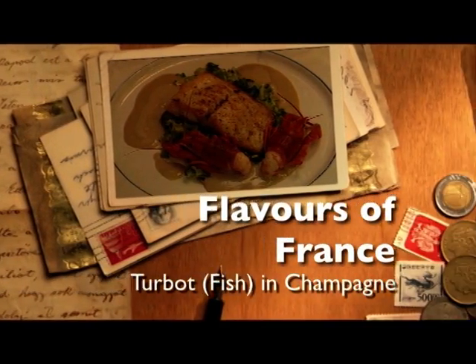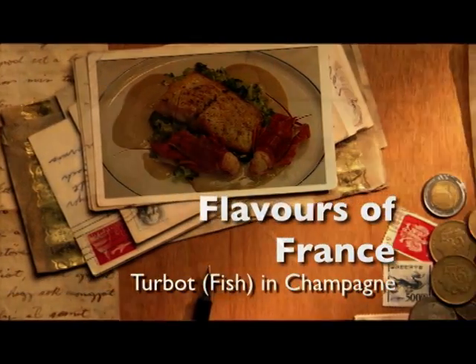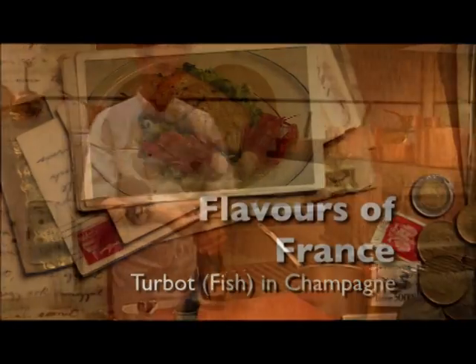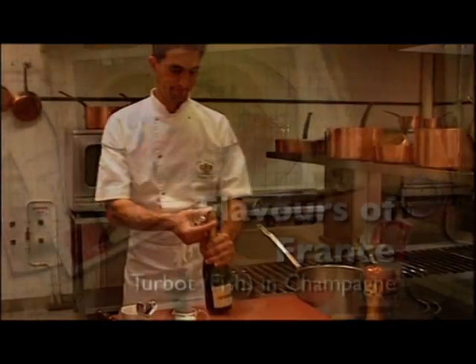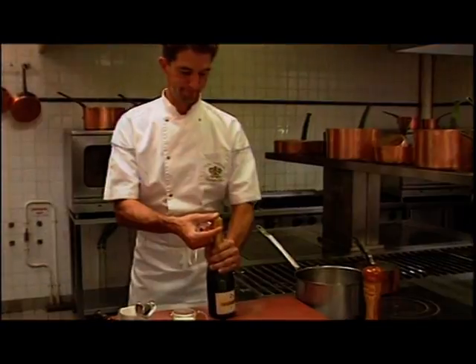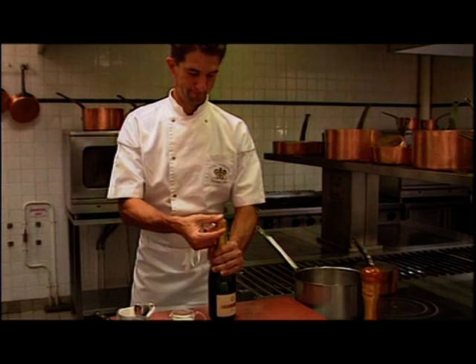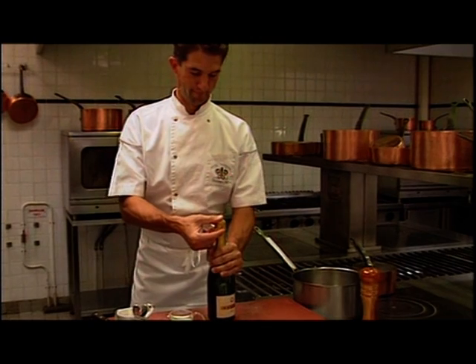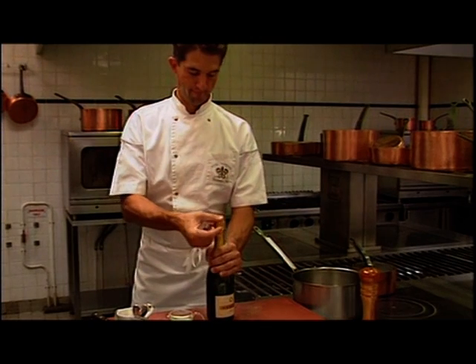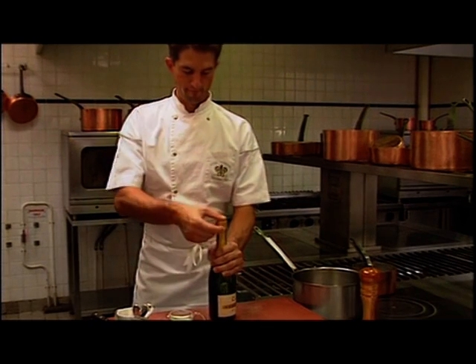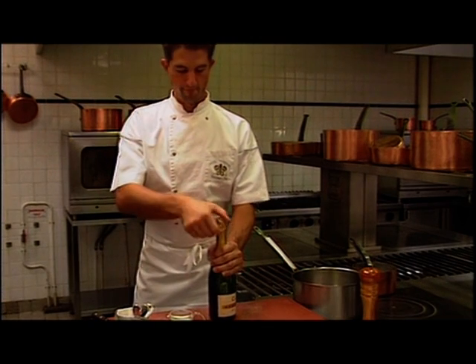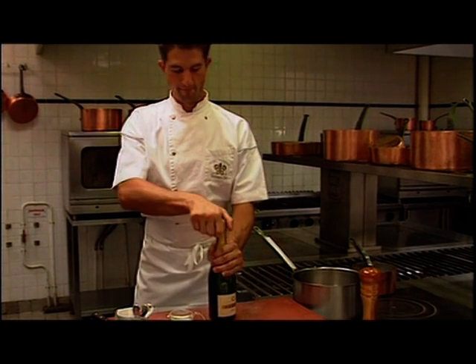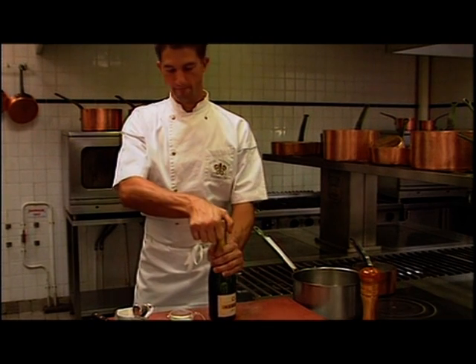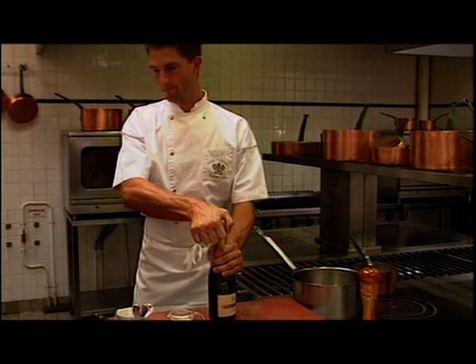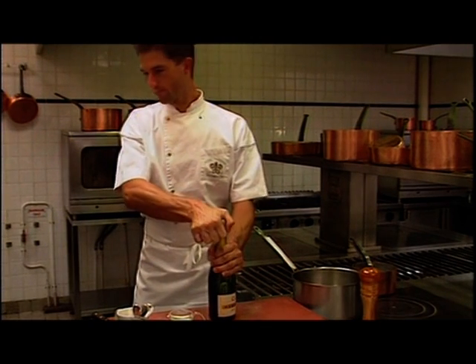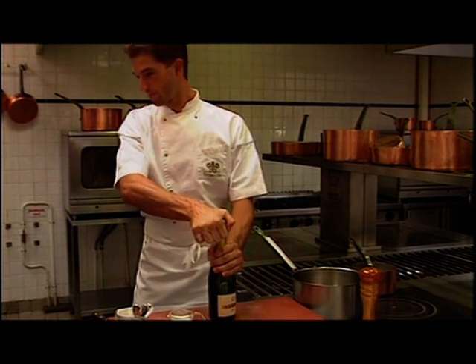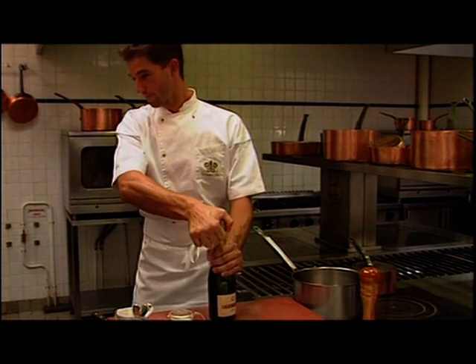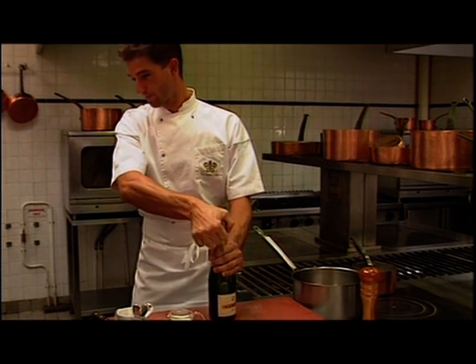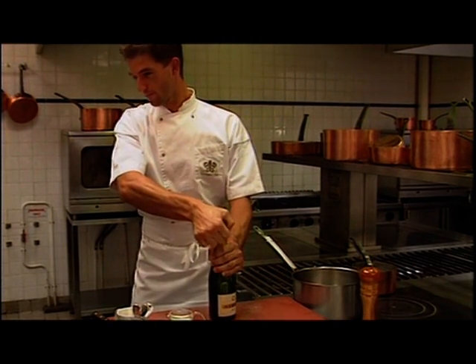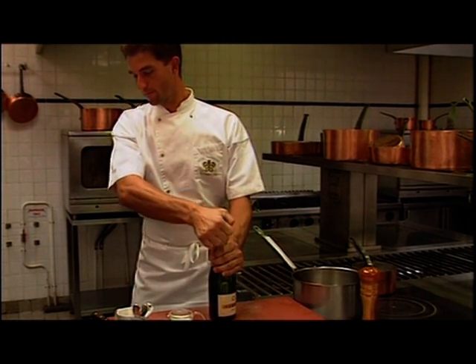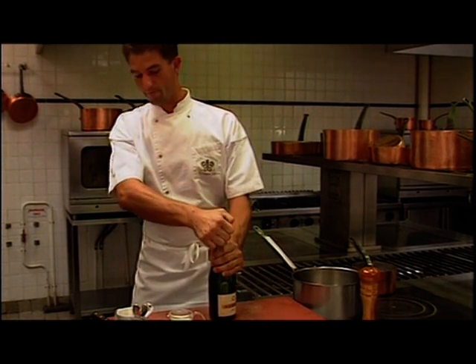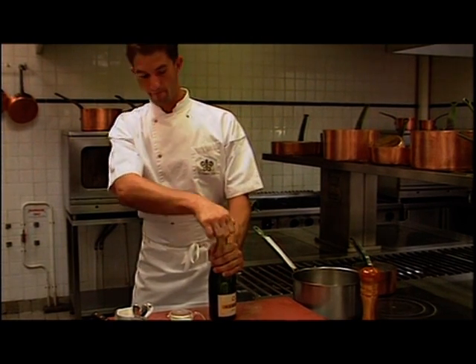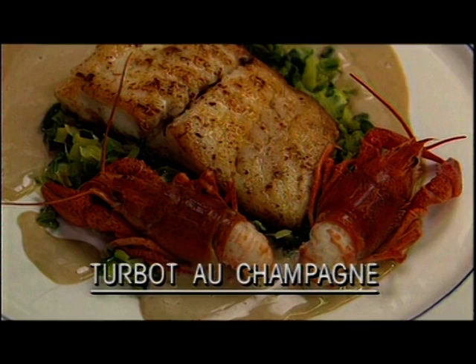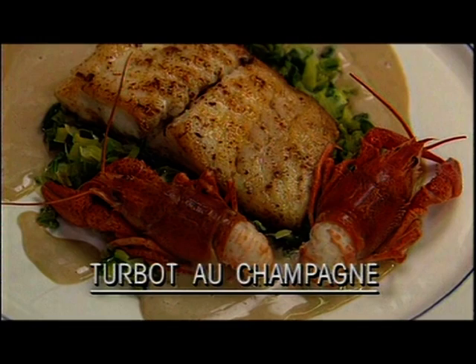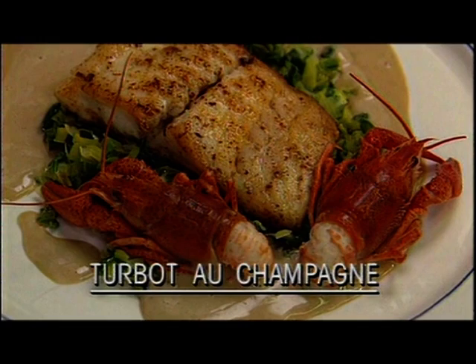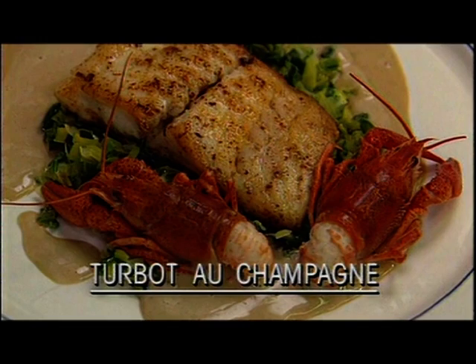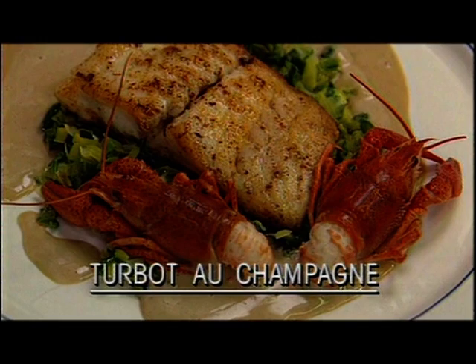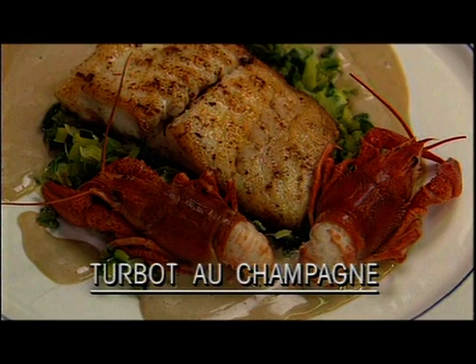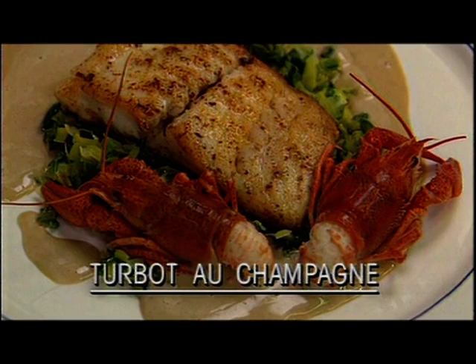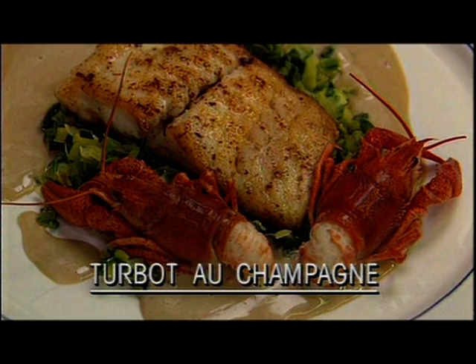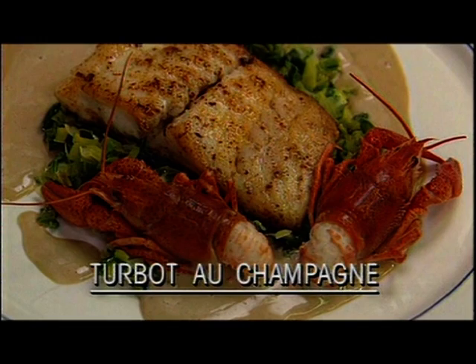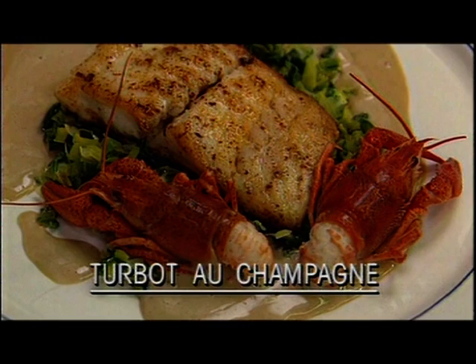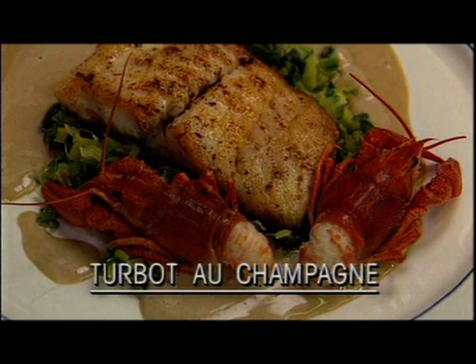Let's join the chef as he prepares turbot au champagne — turbot in champagne.